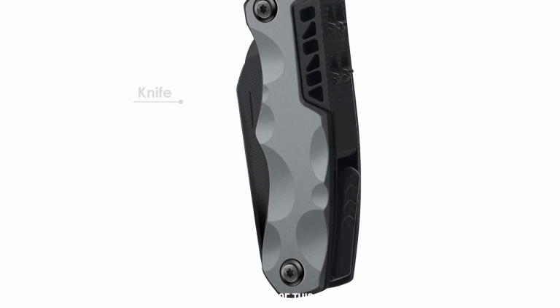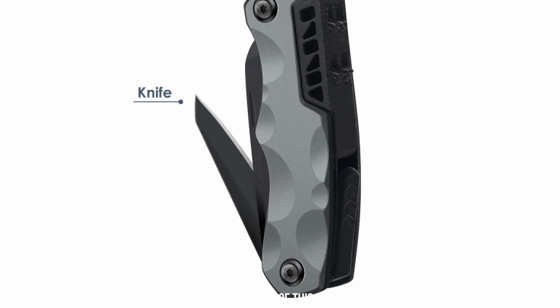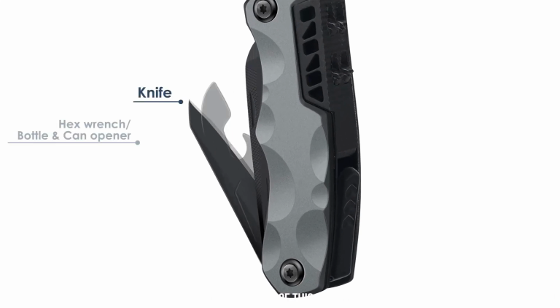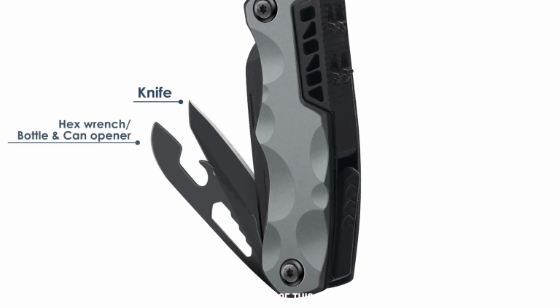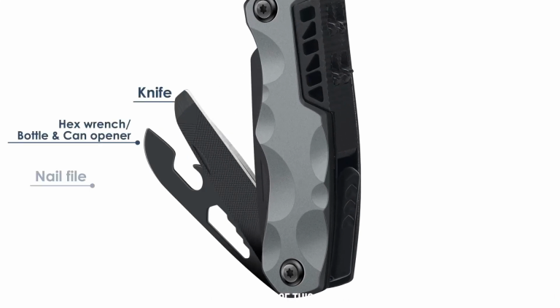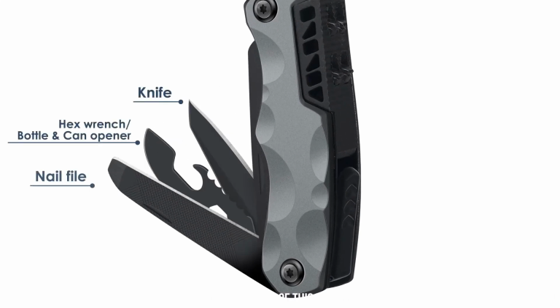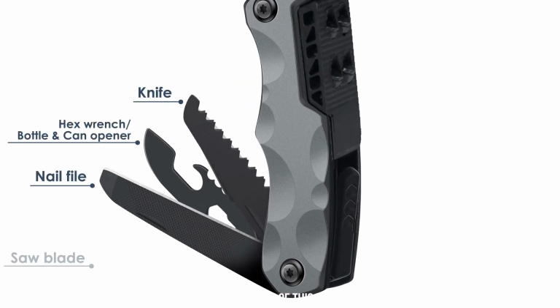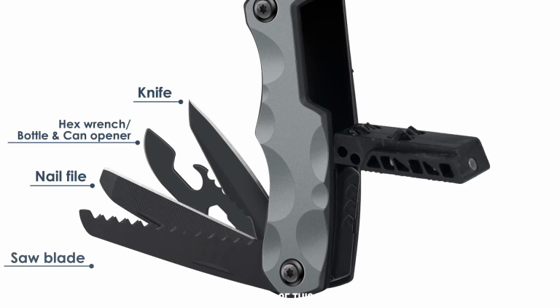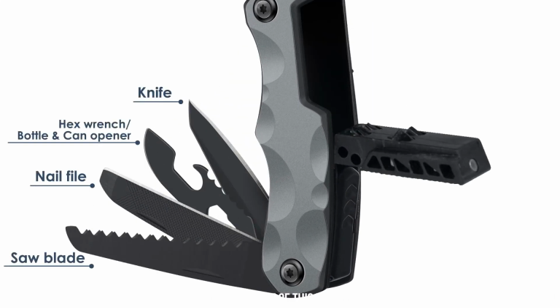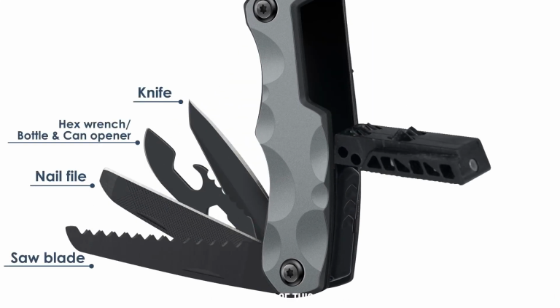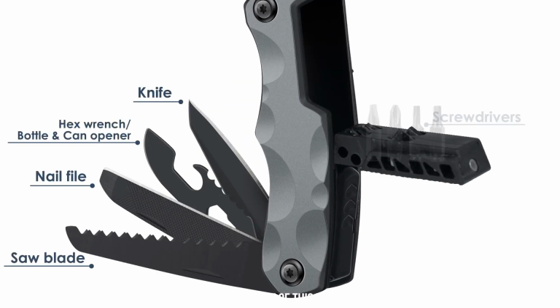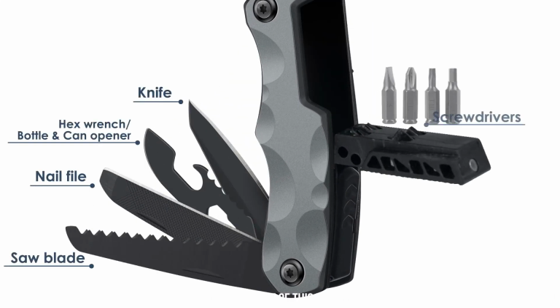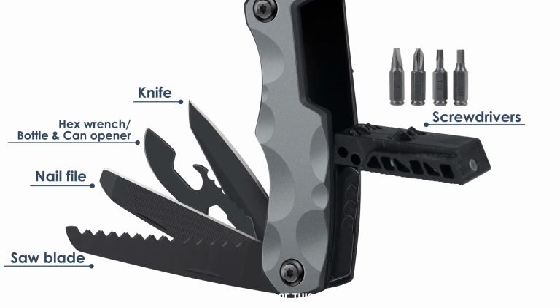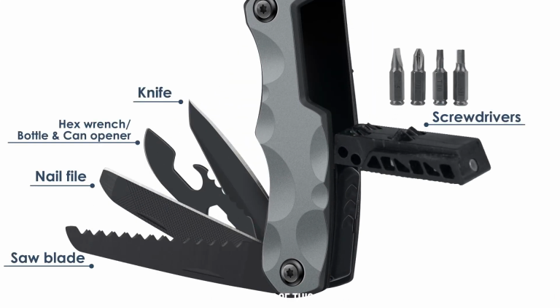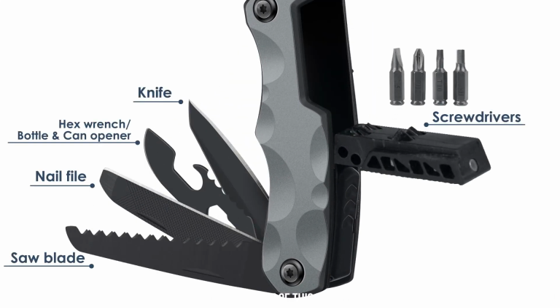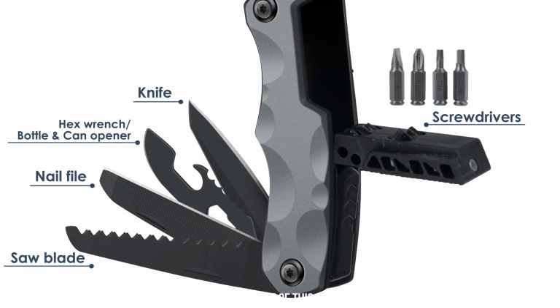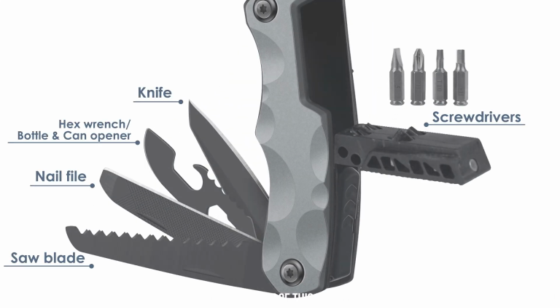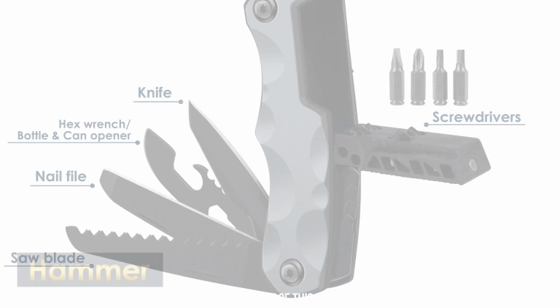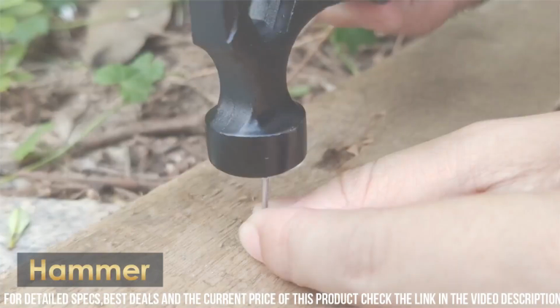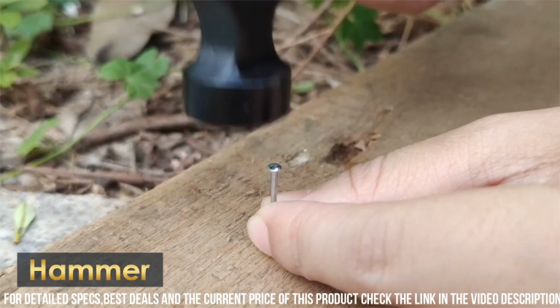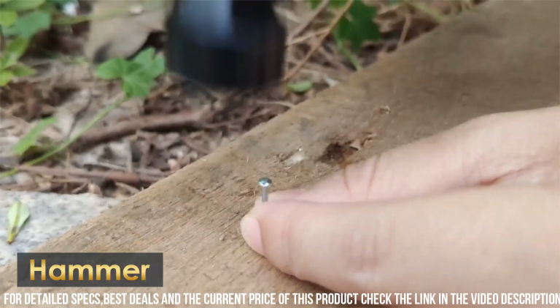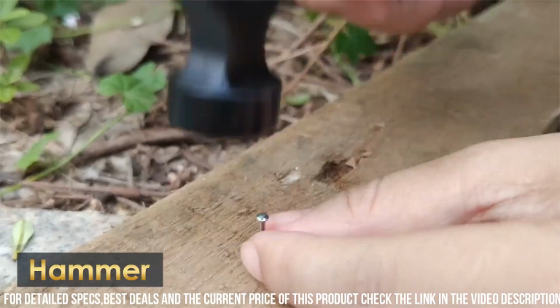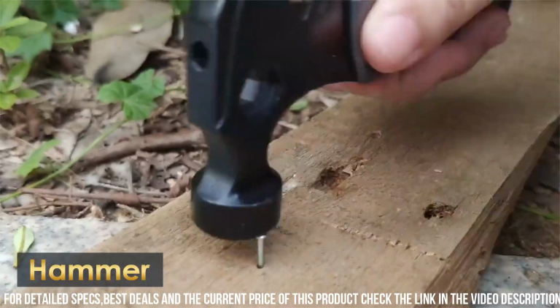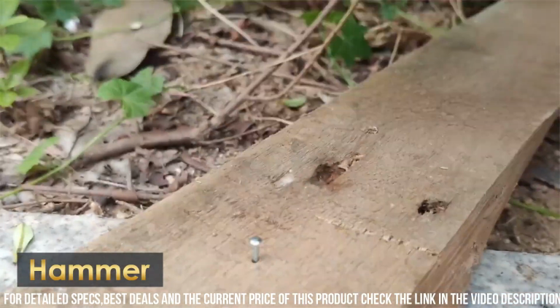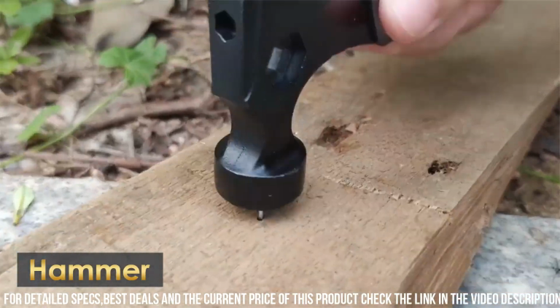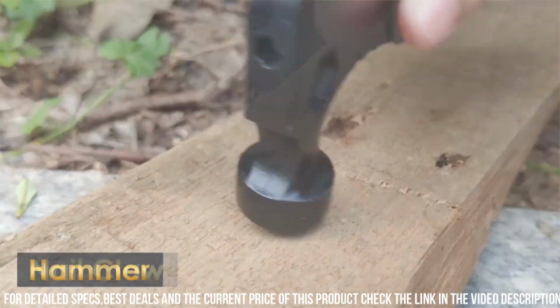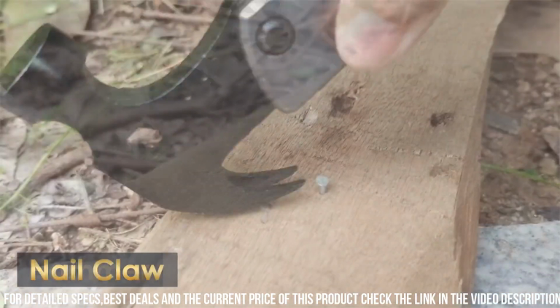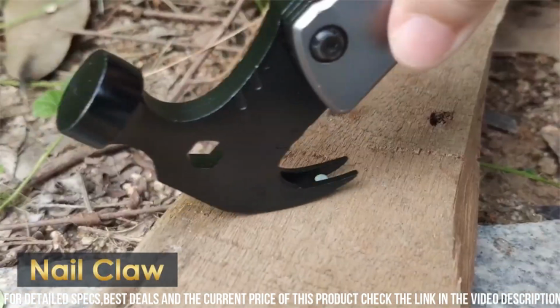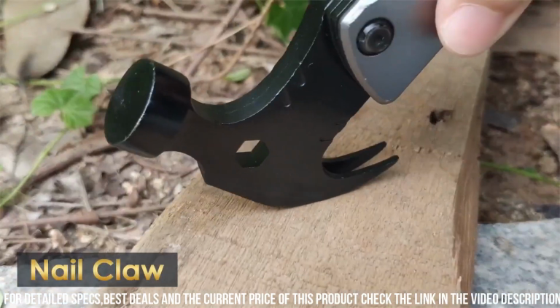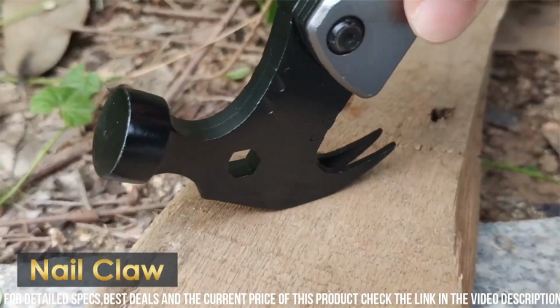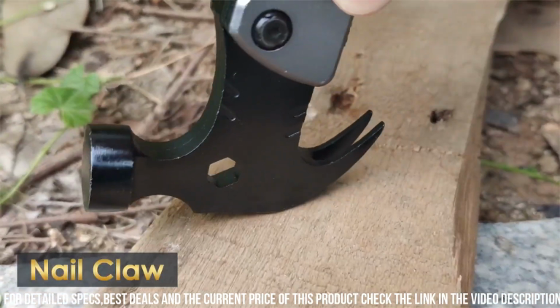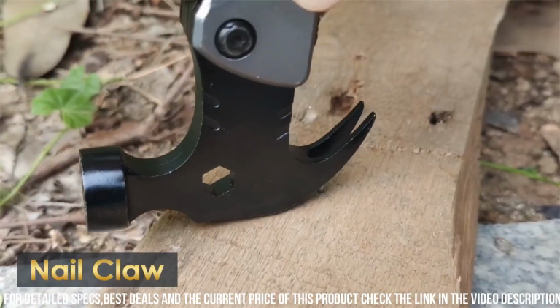Elevate your preparedness with the Survival Multi-Tool Hammer, your all-in-one solution for survival and emergency situations.